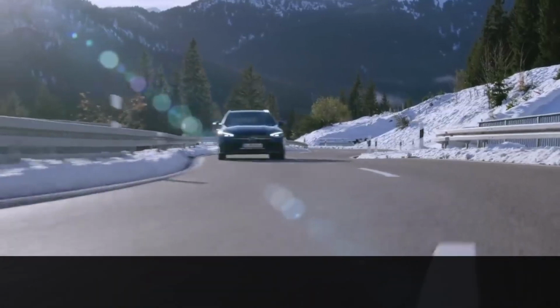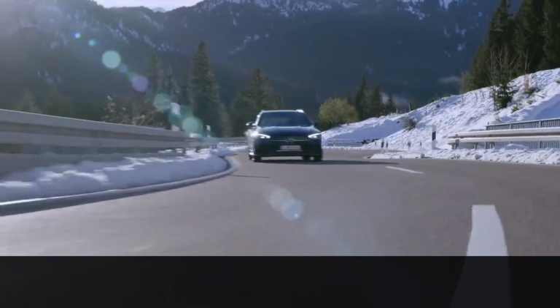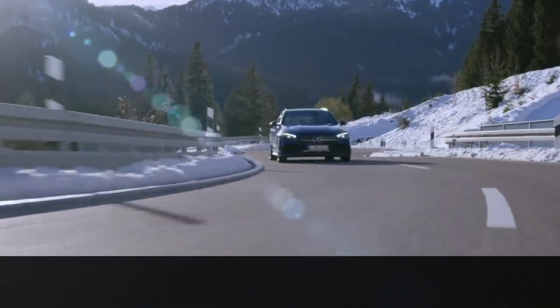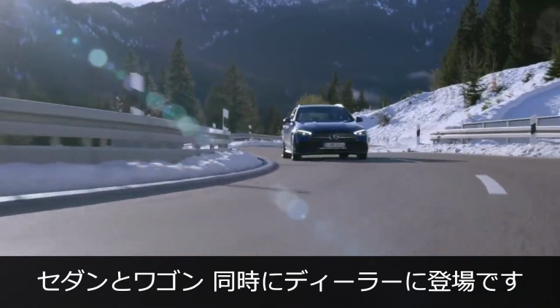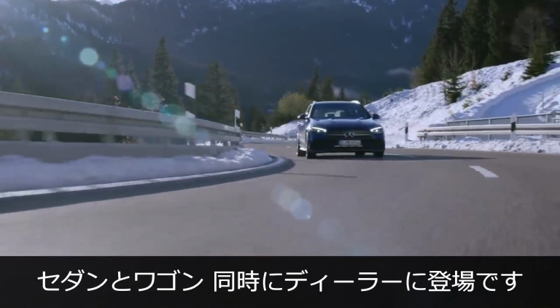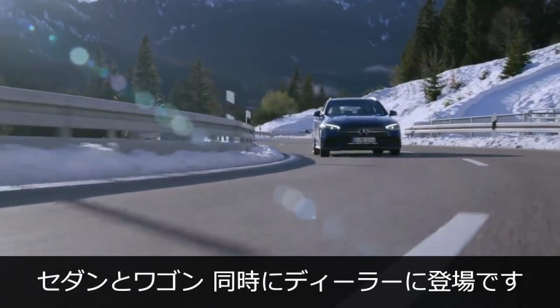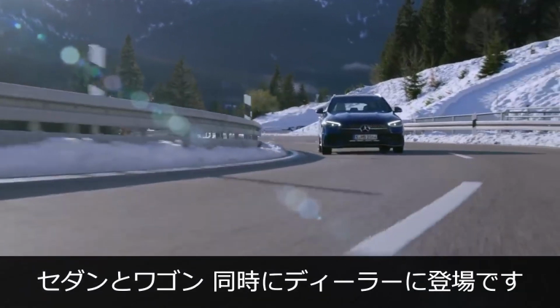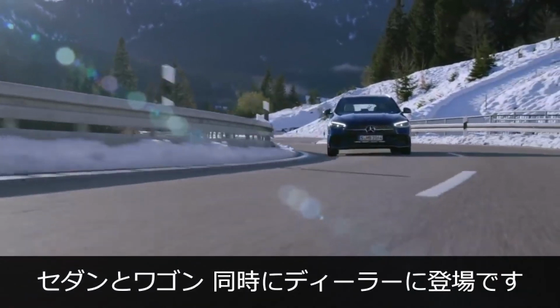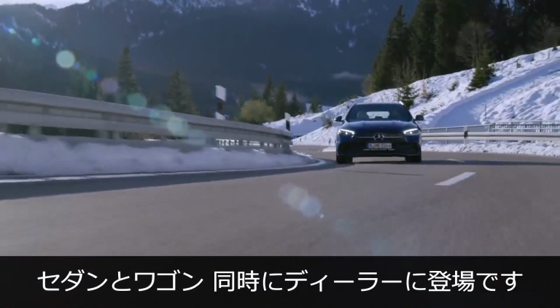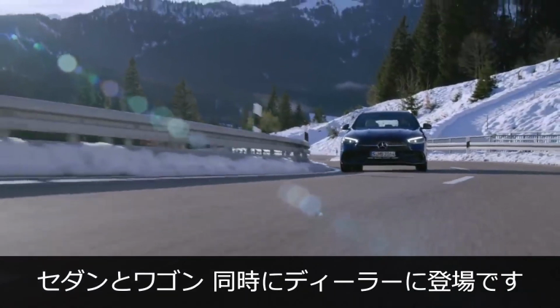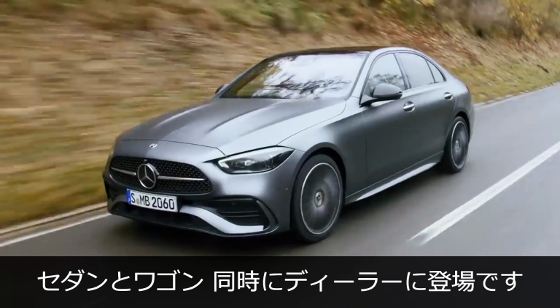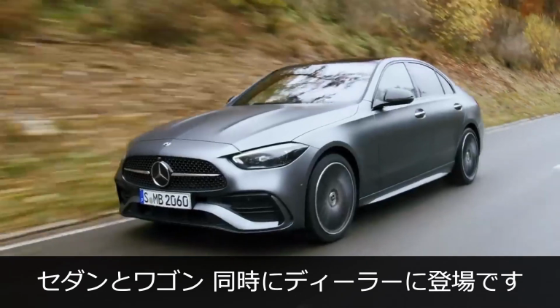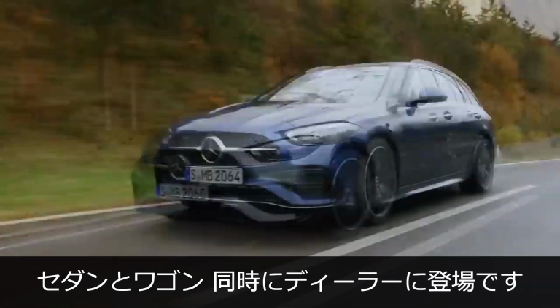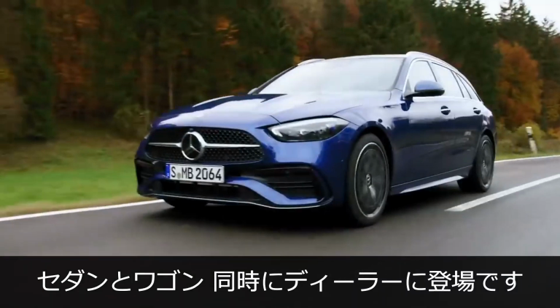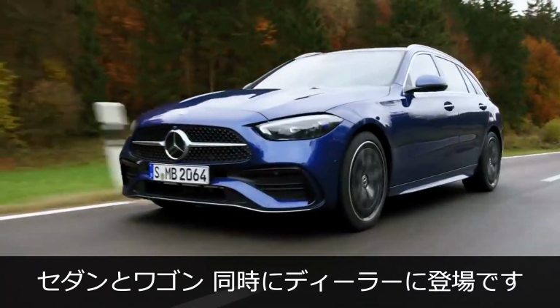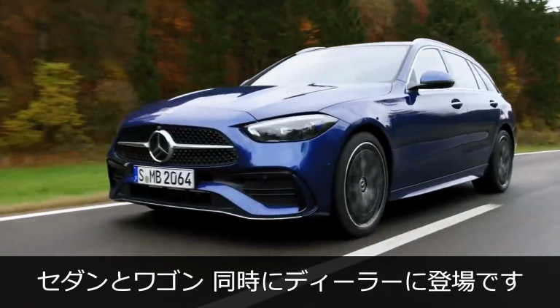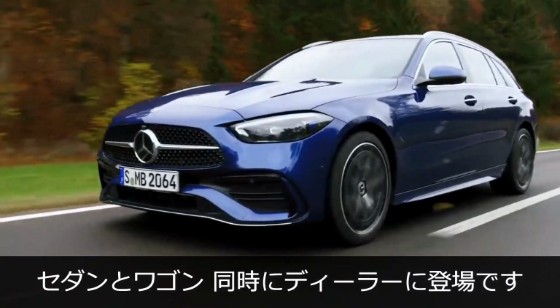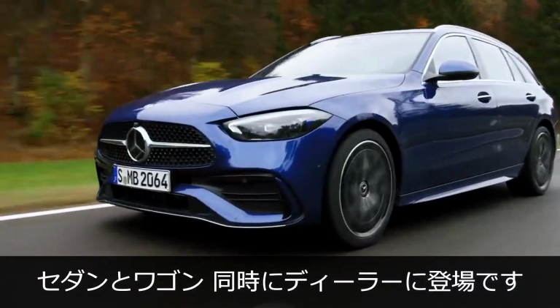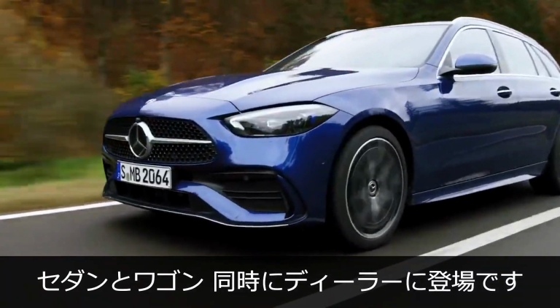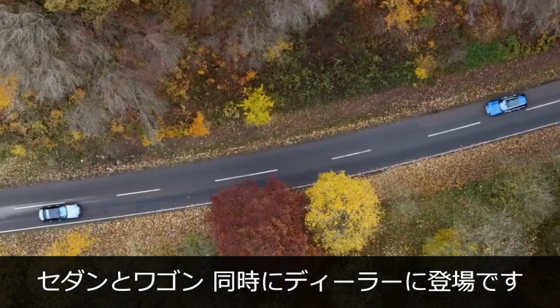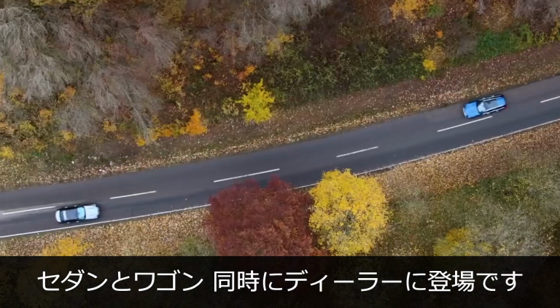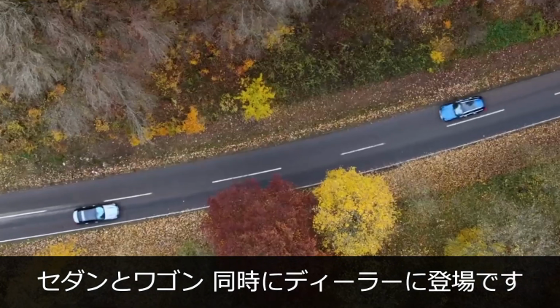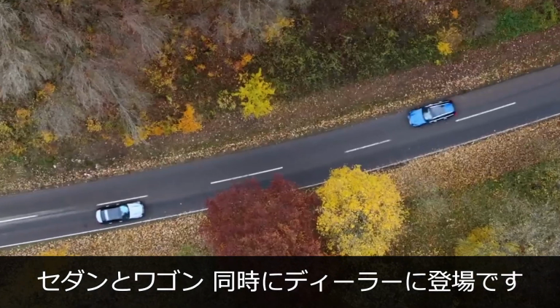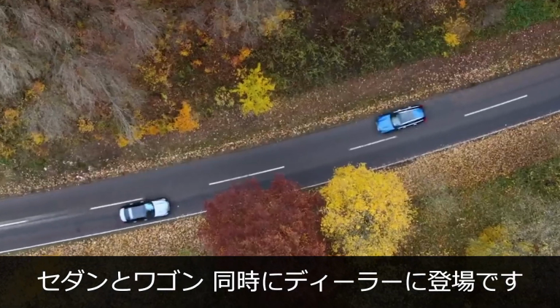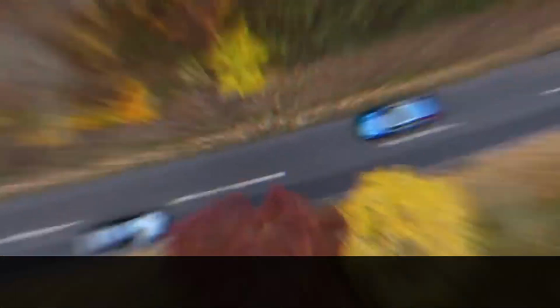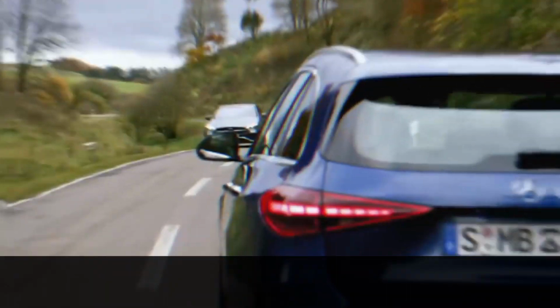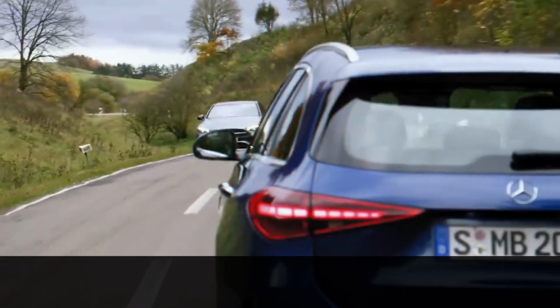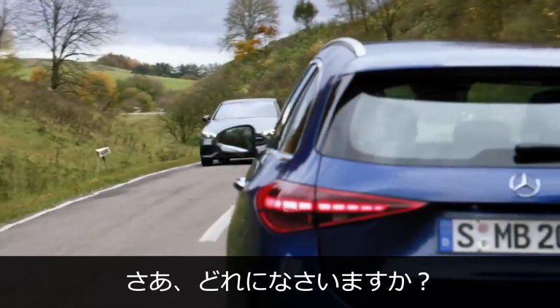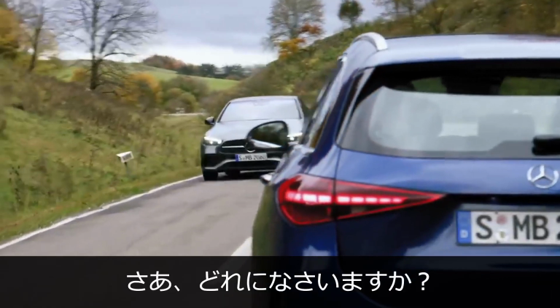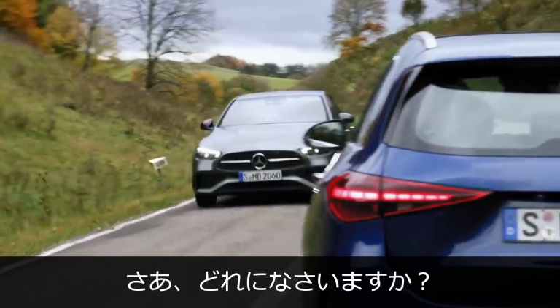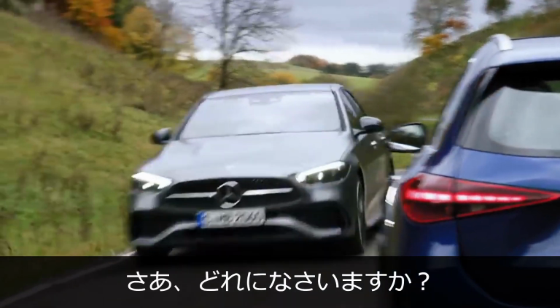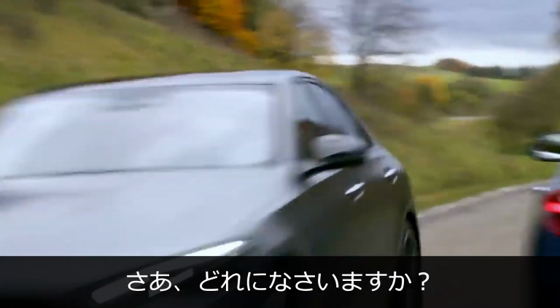For the first time, the new C-Class sedan and wagon are coming to dealers at the same time. Now you get to choose!